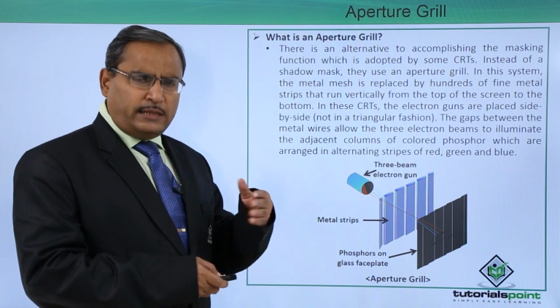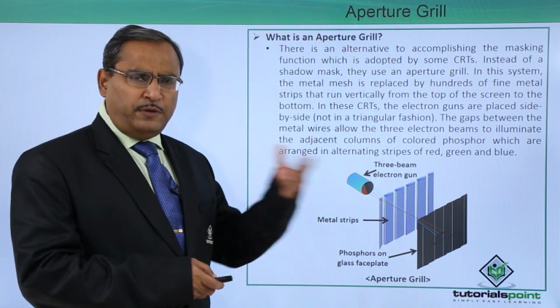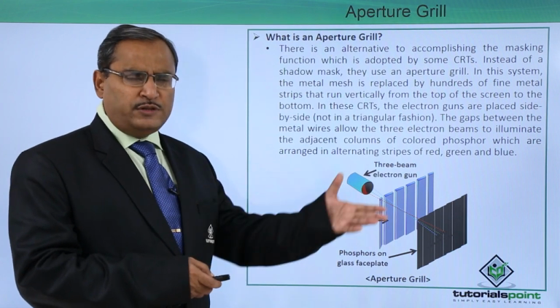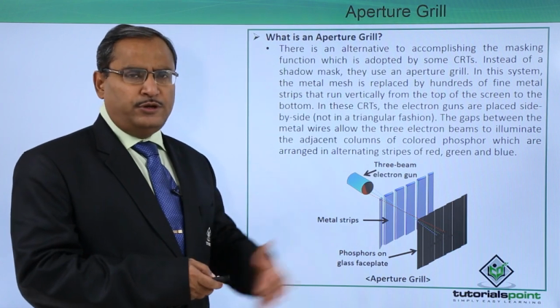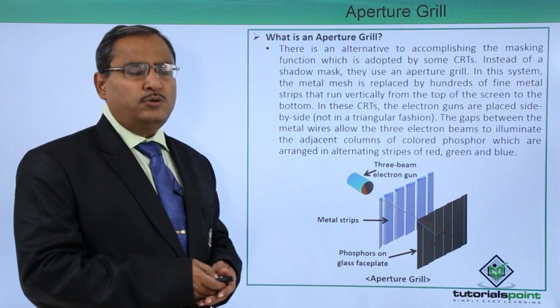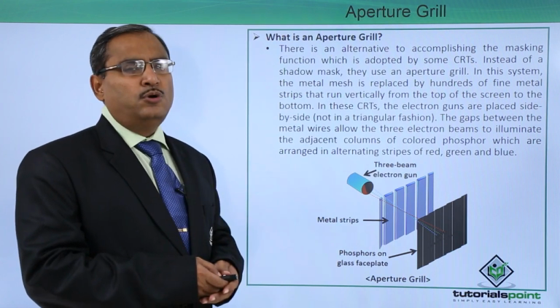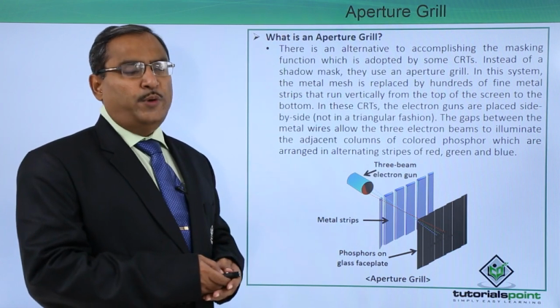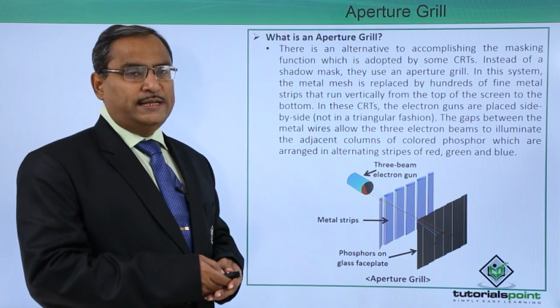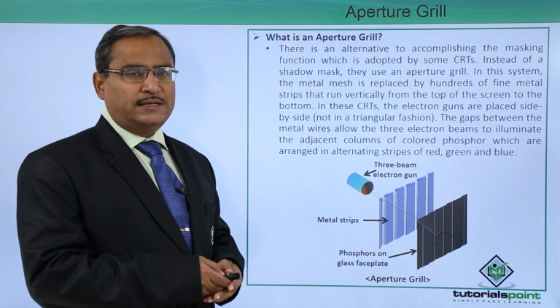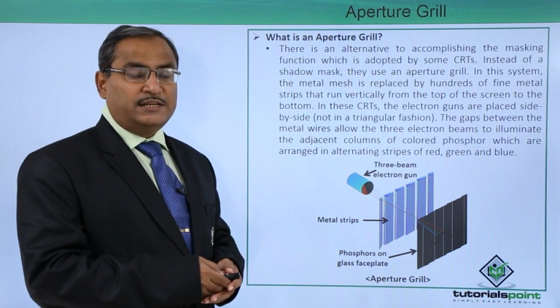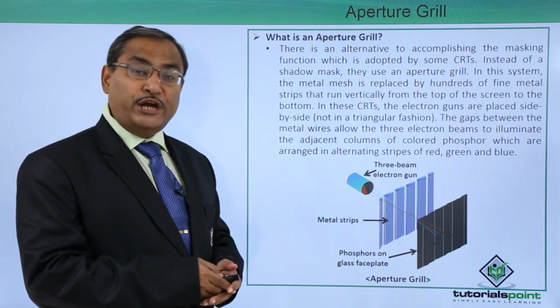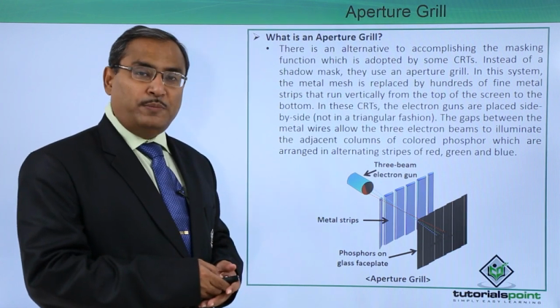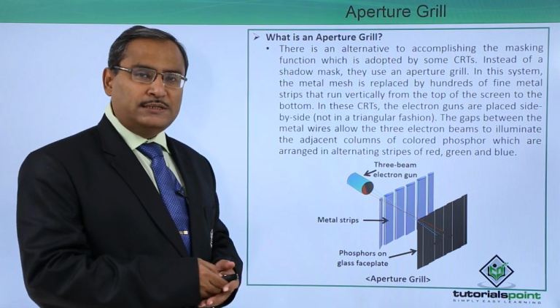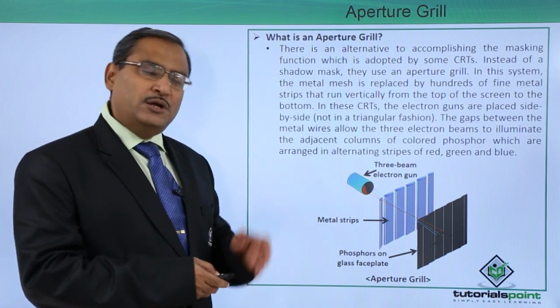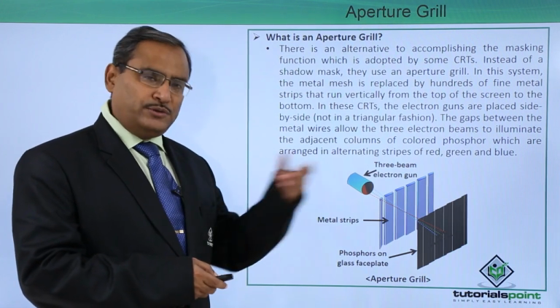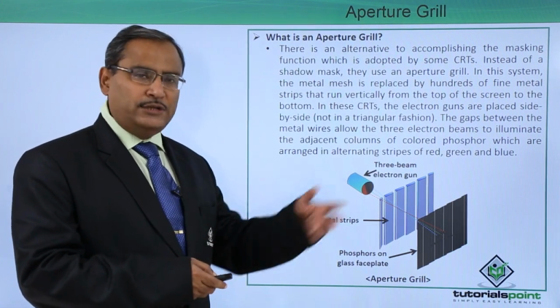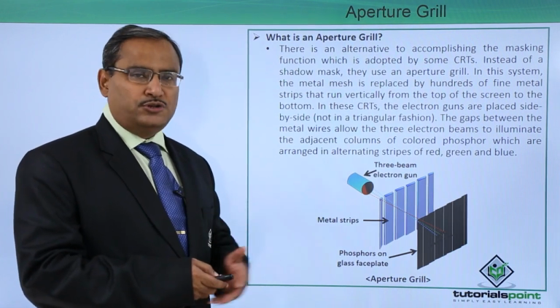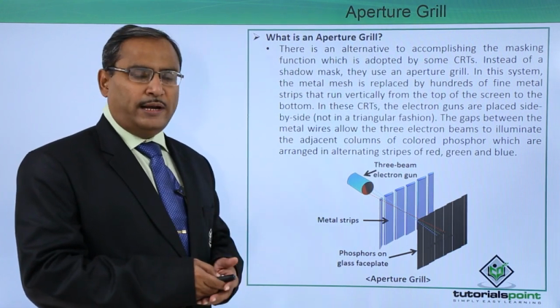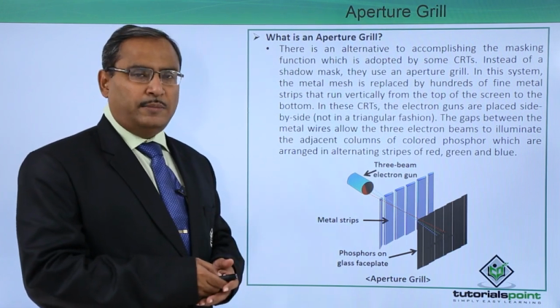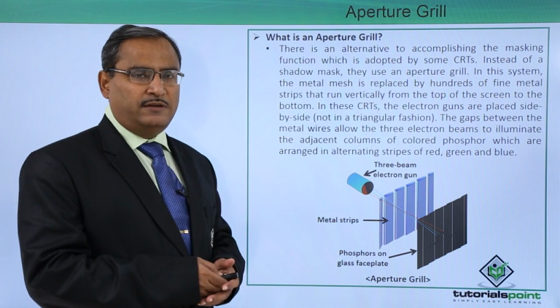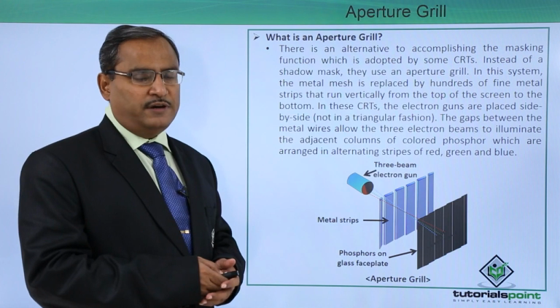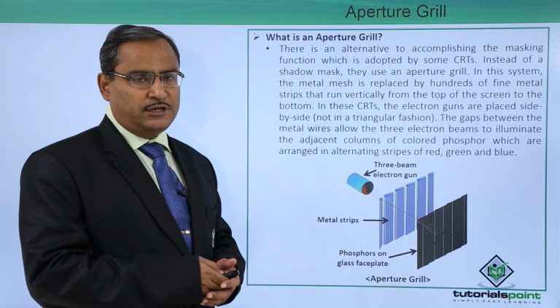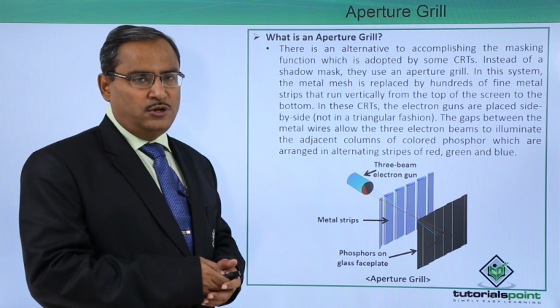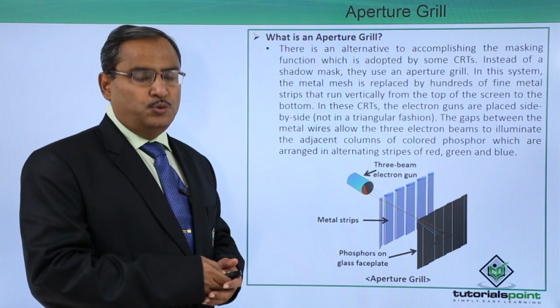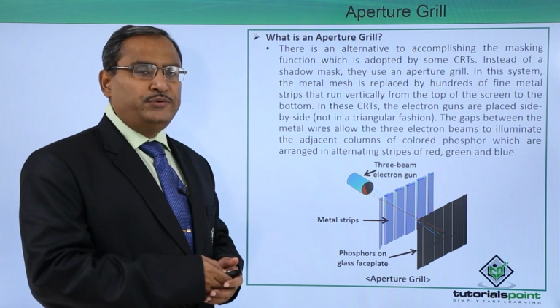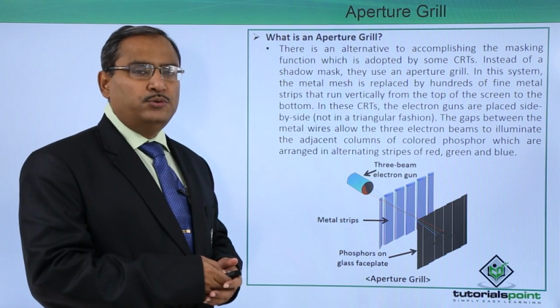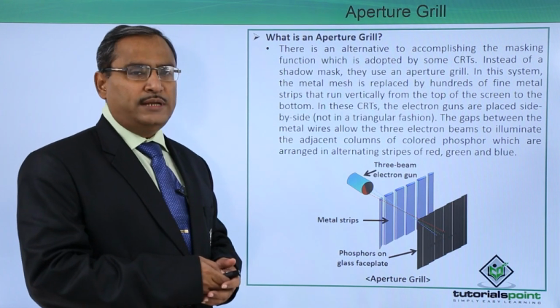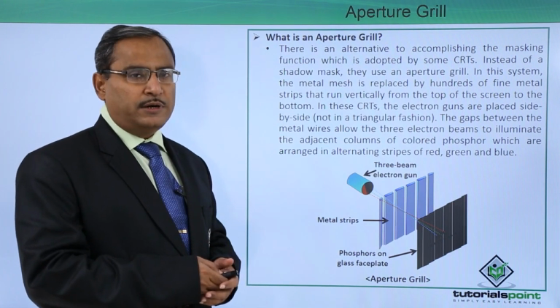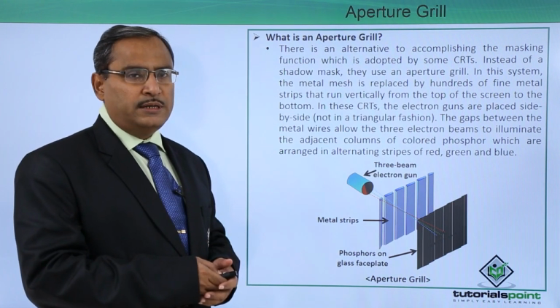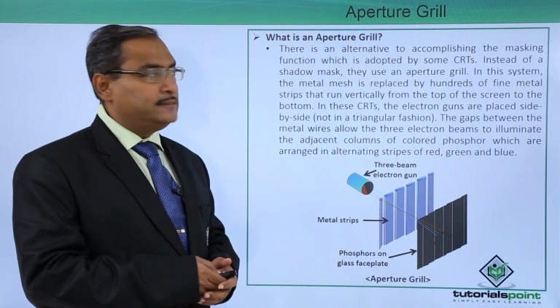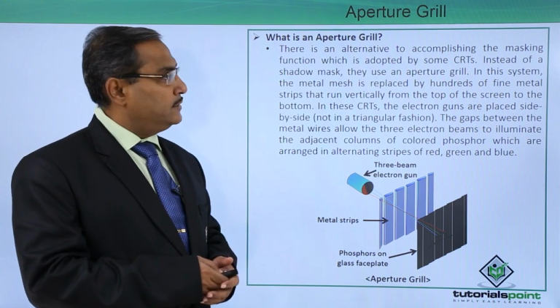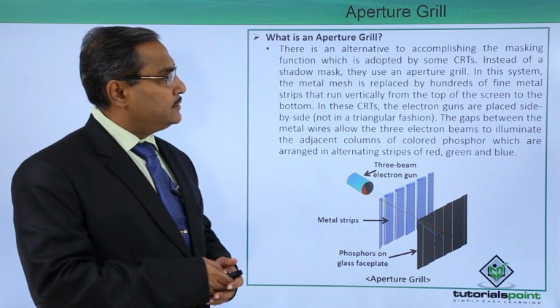In the previous video, we discussed the shadow mask. That is also another masking function which is used in our CRTs.